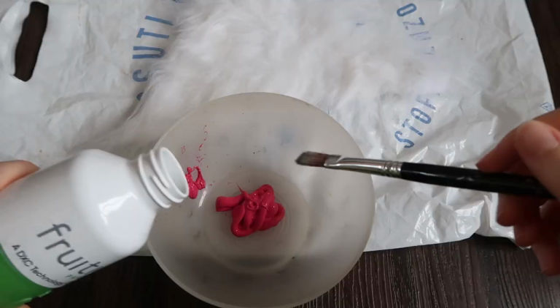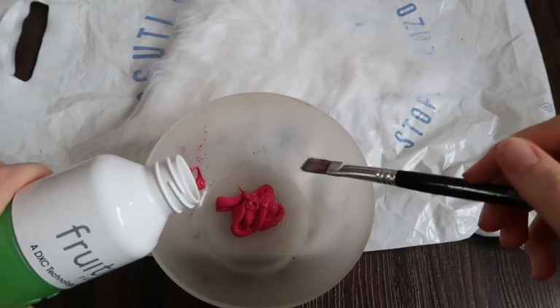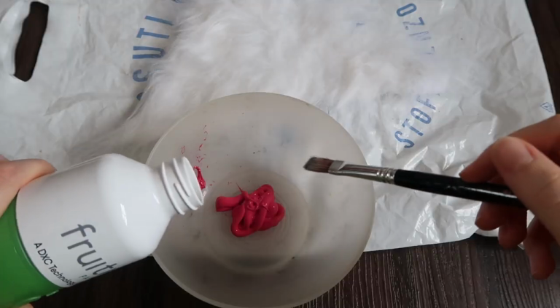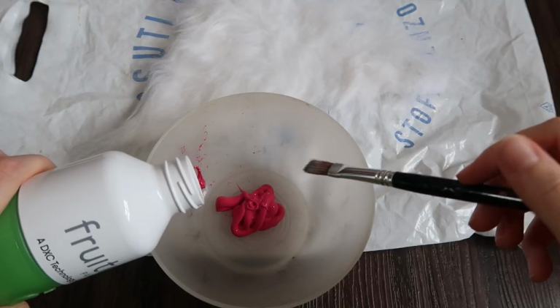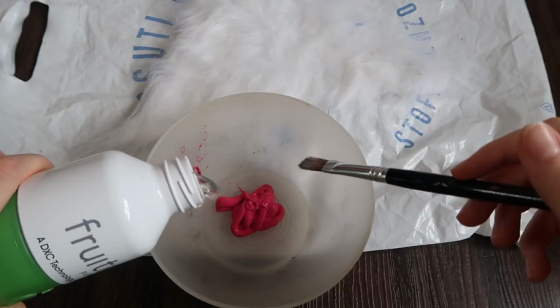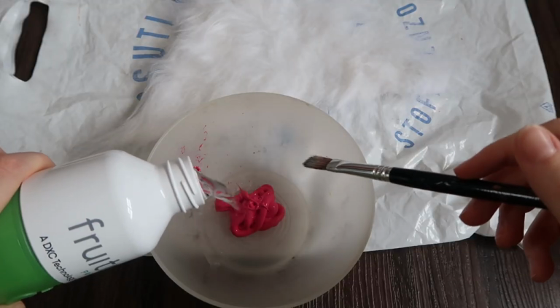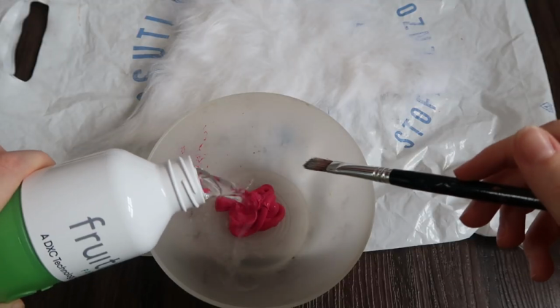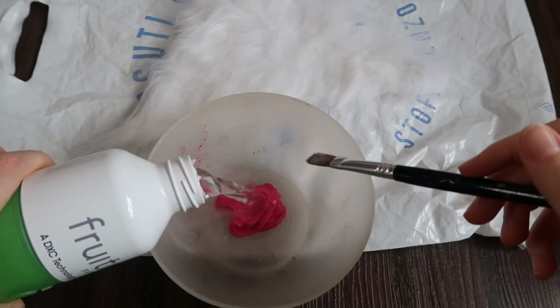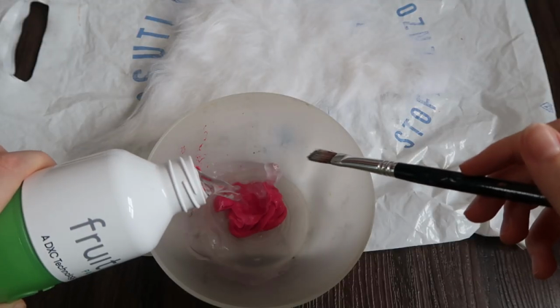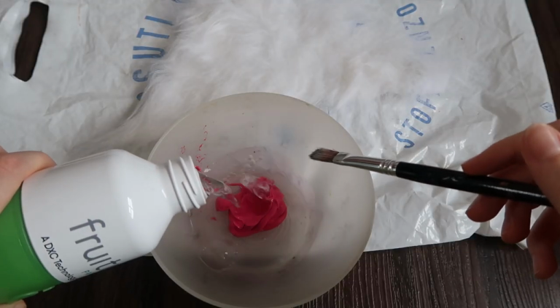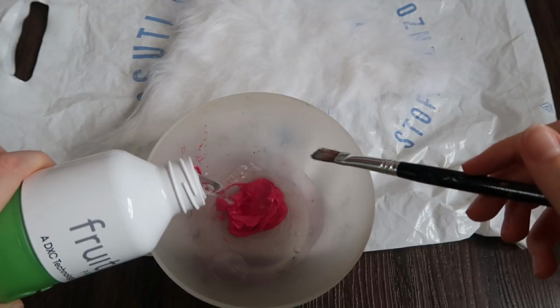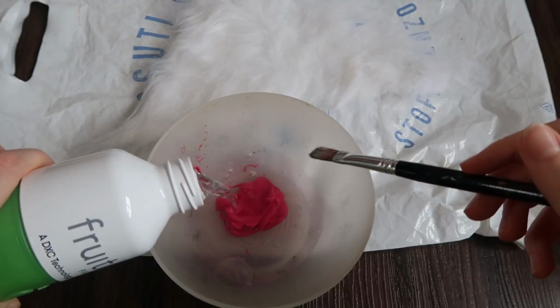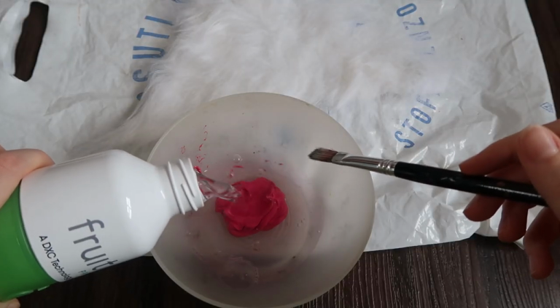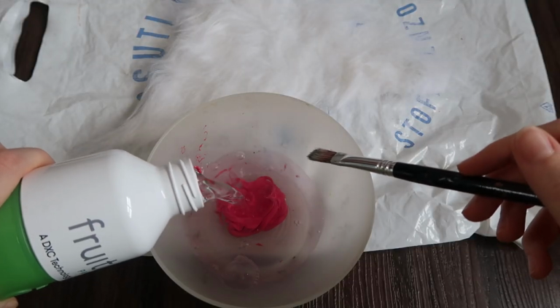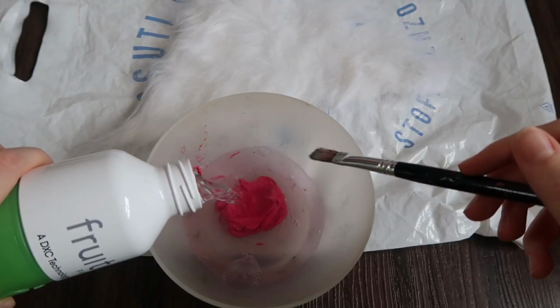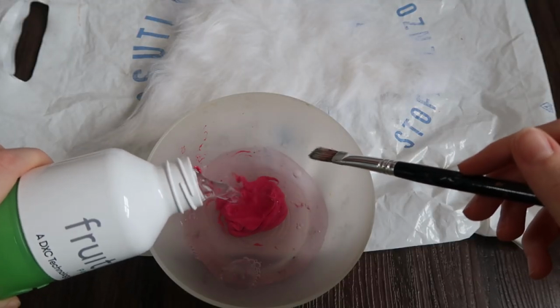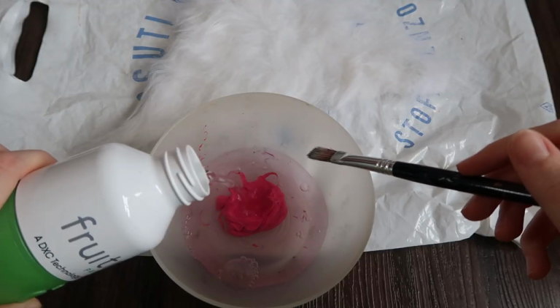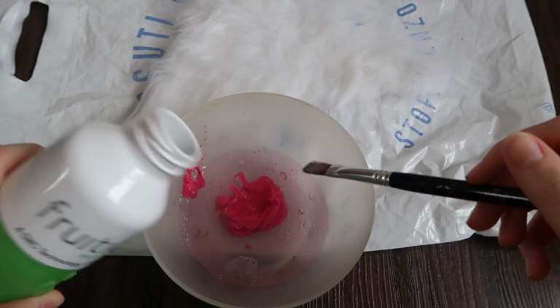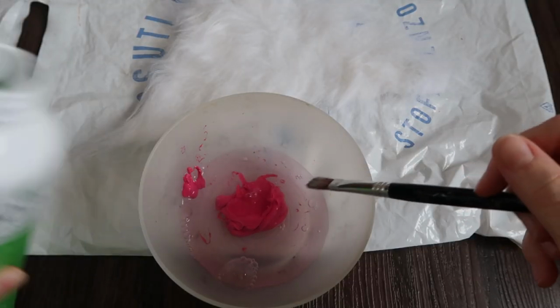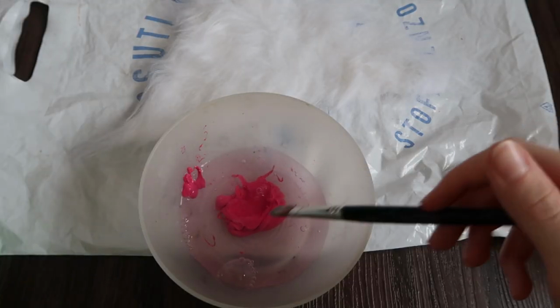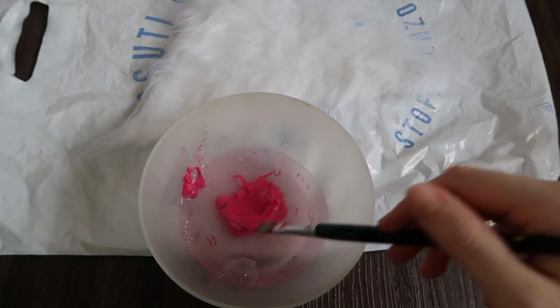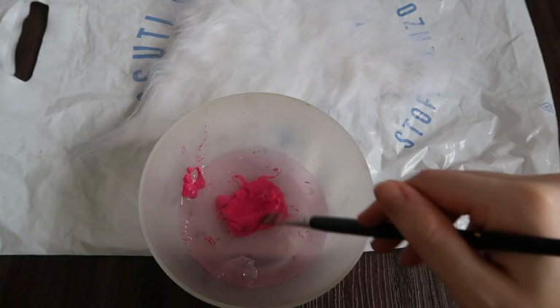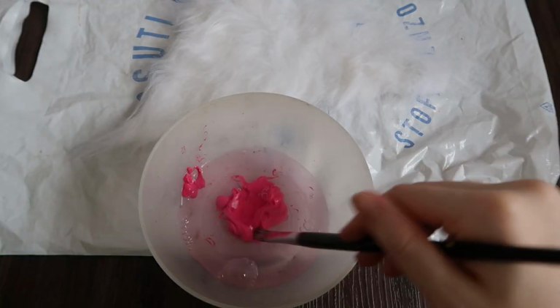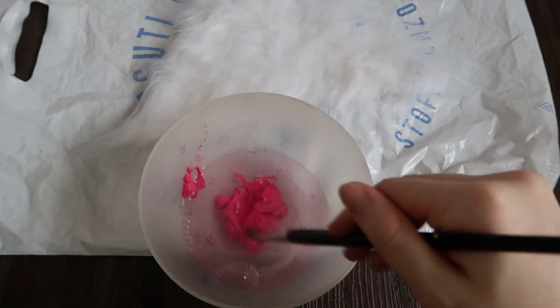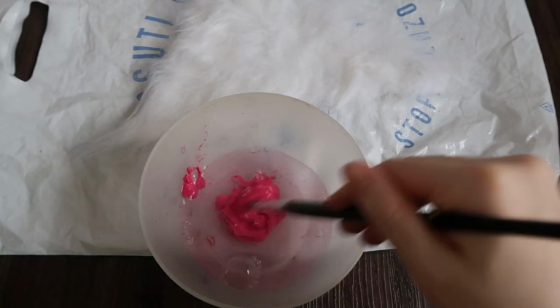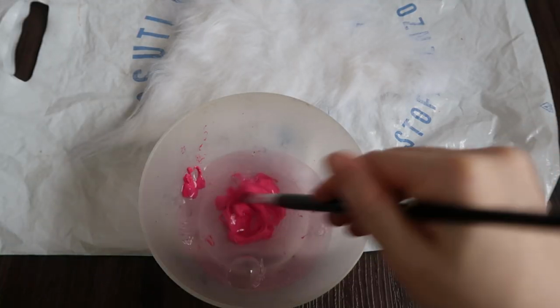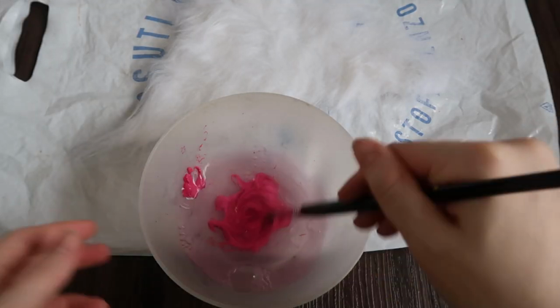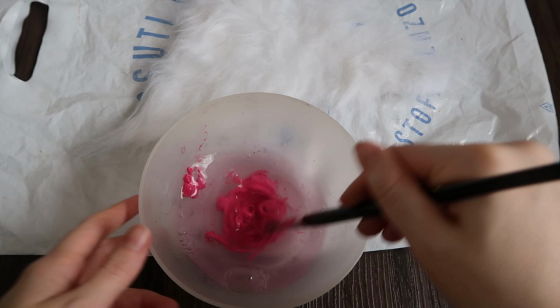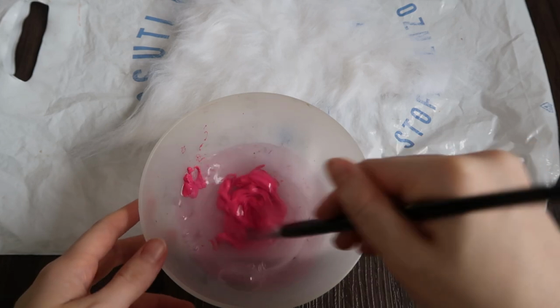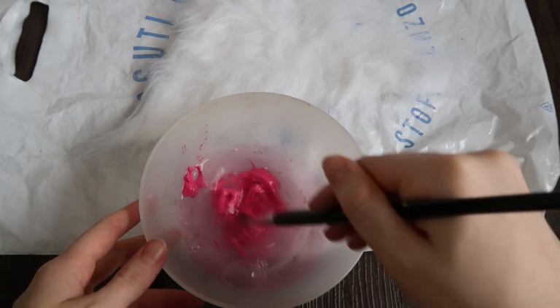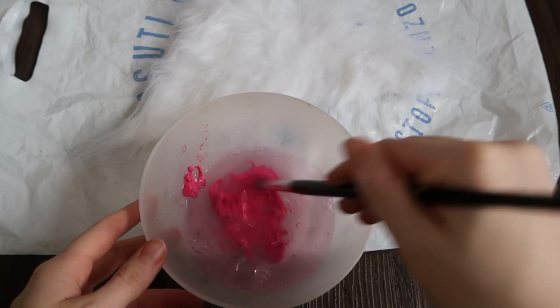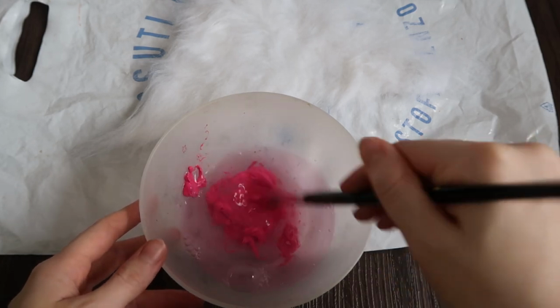Next, use your desired paint and mix it with water. Keep in mind that more water will make the color lighter.